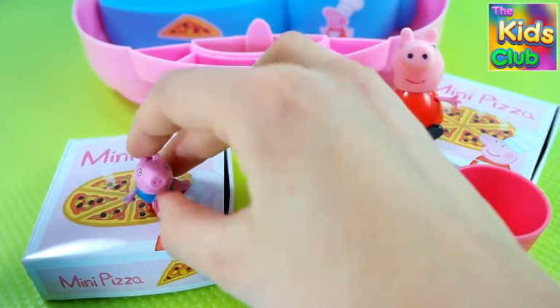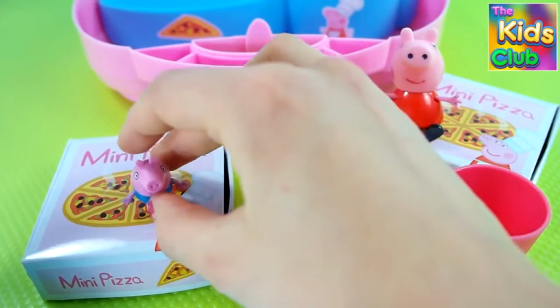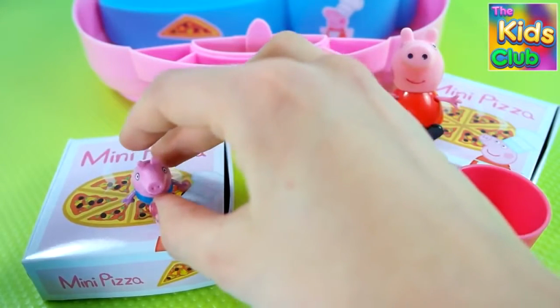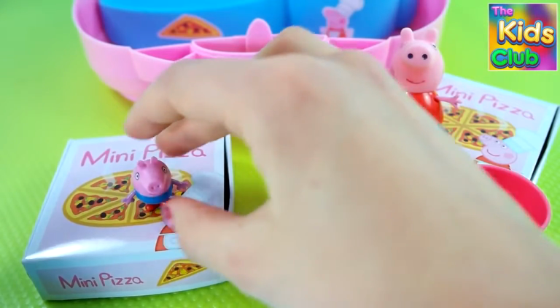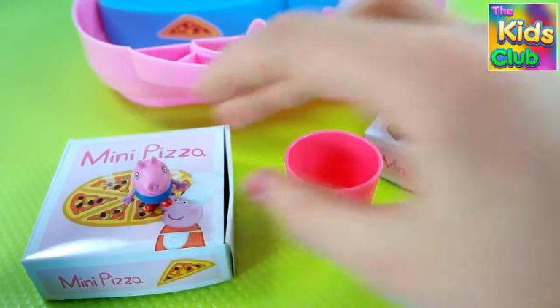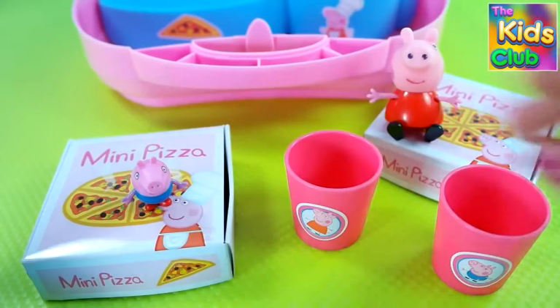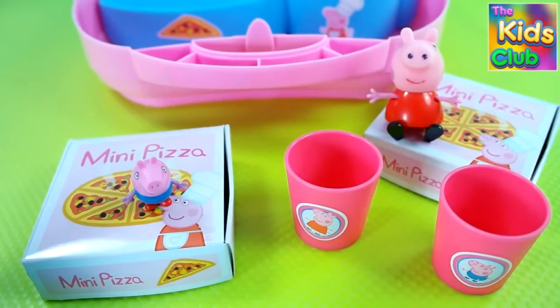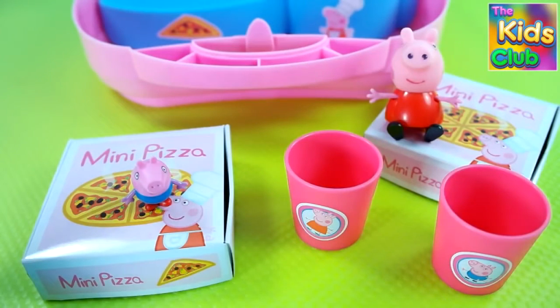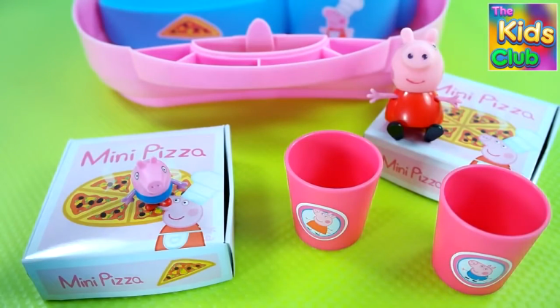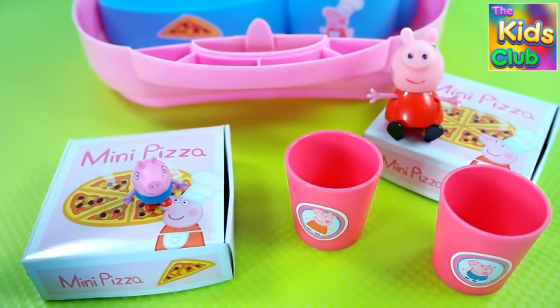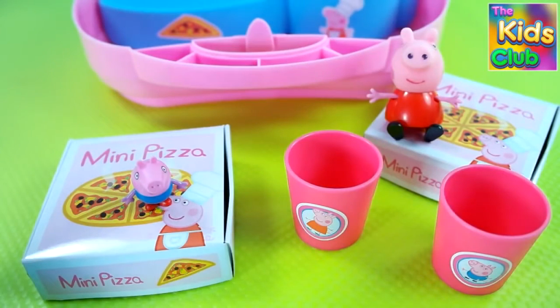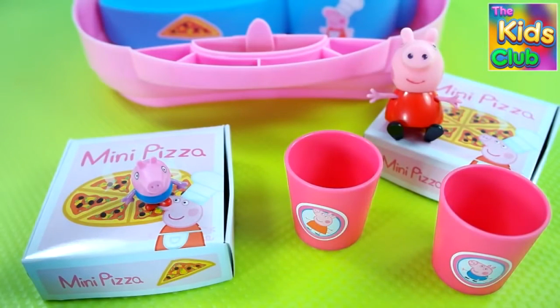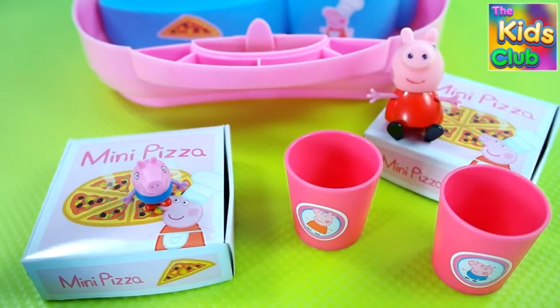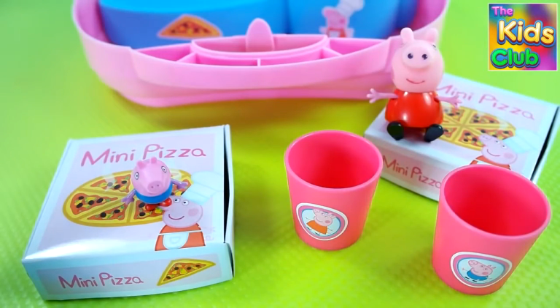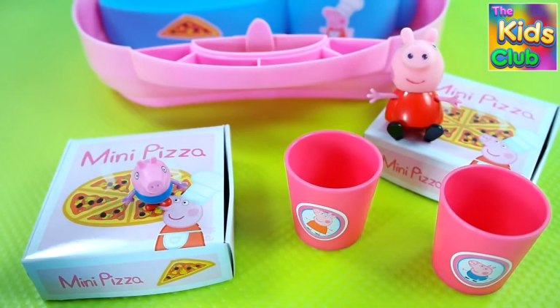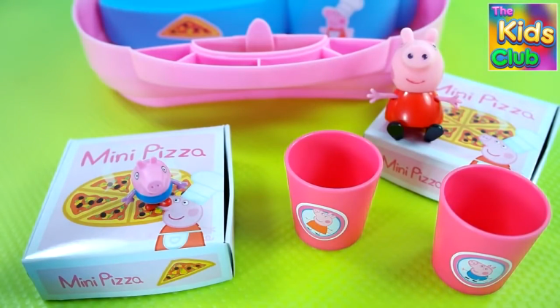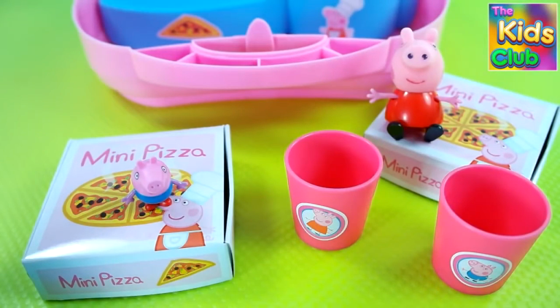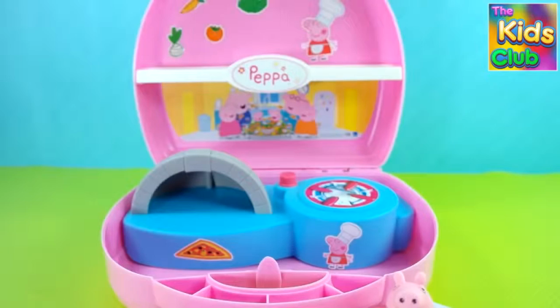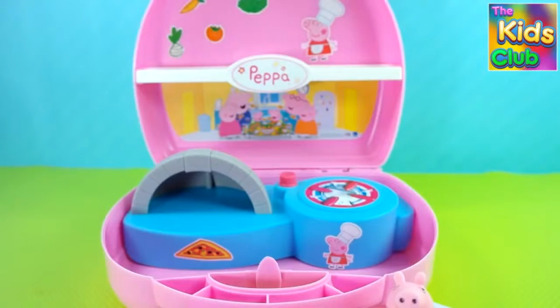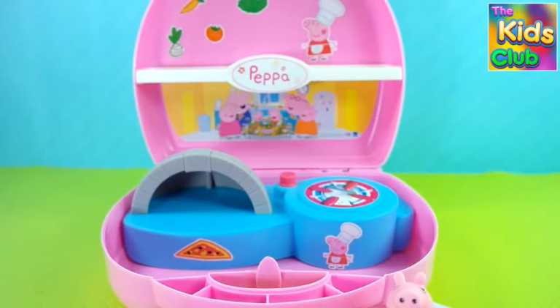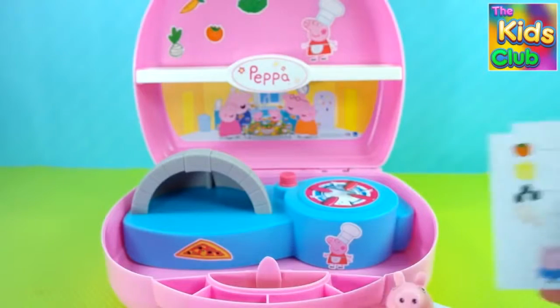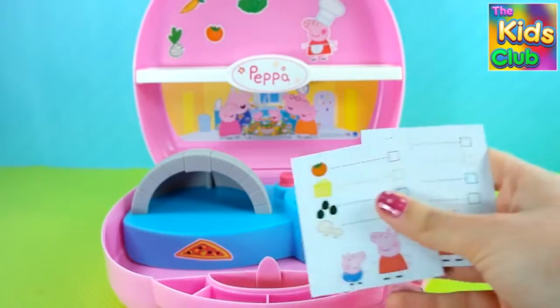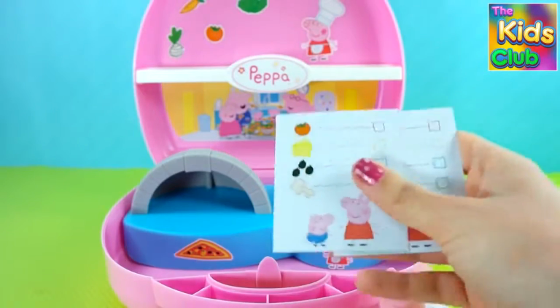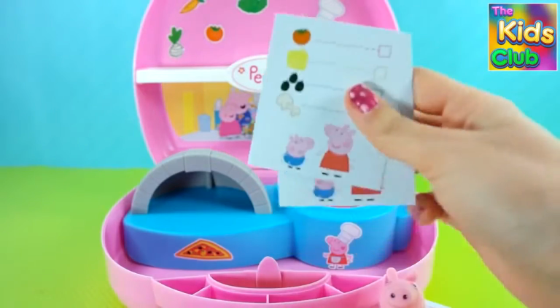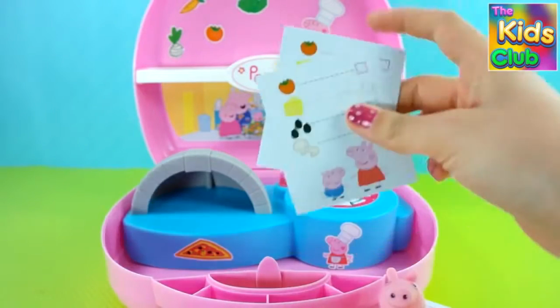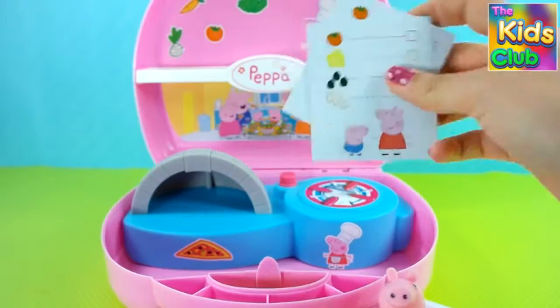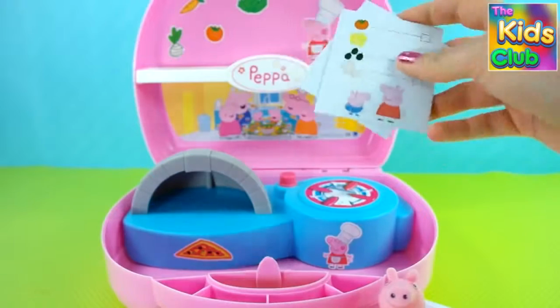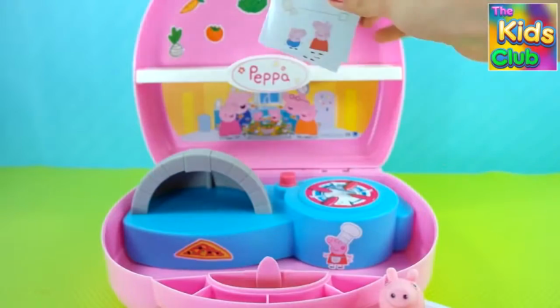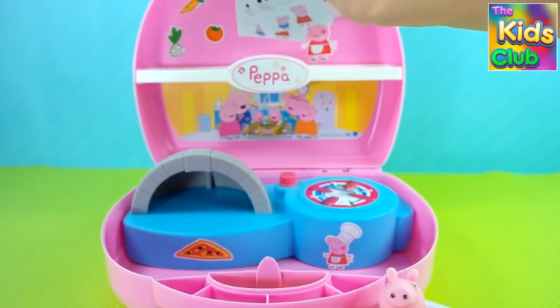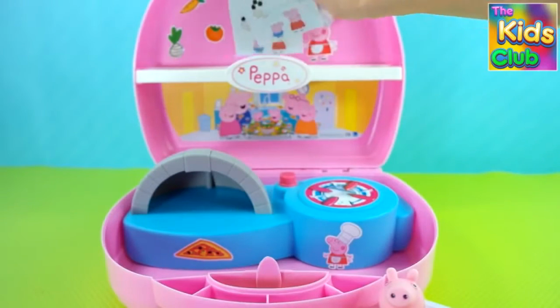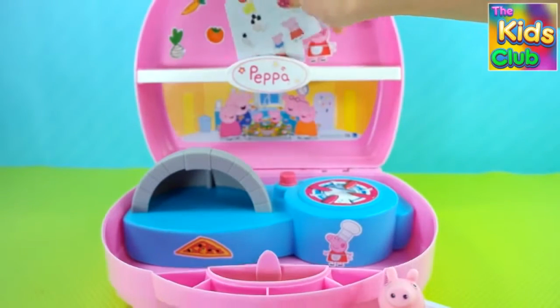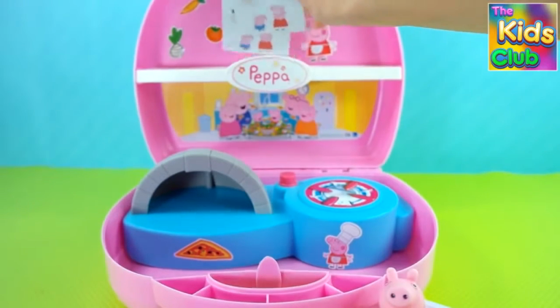When you're done playing with the mini pizzeria, you can put everything inside the carry case!